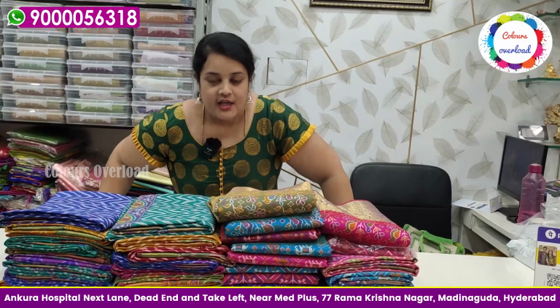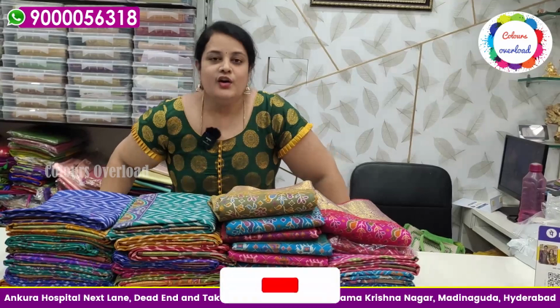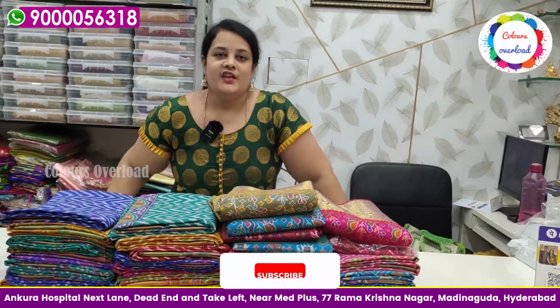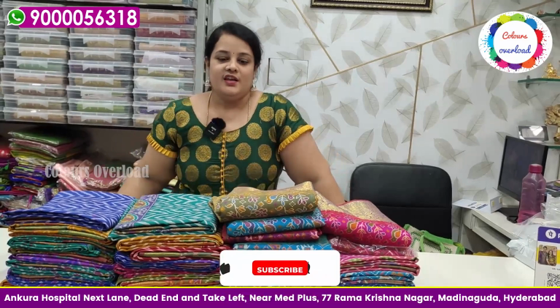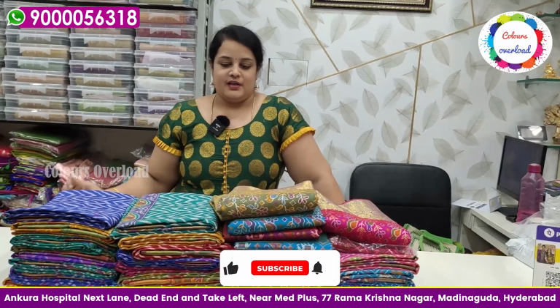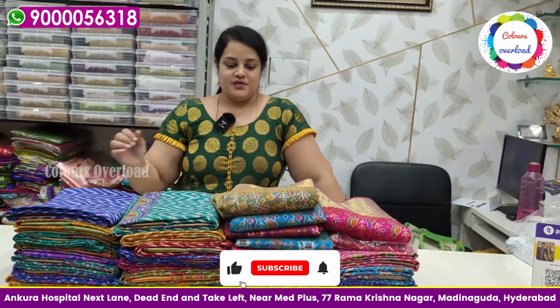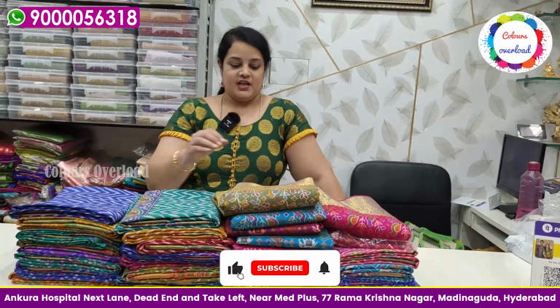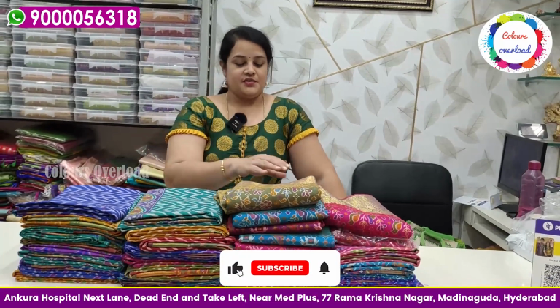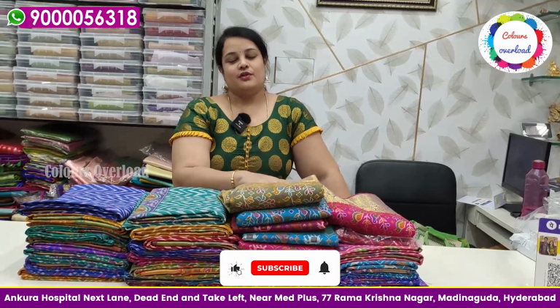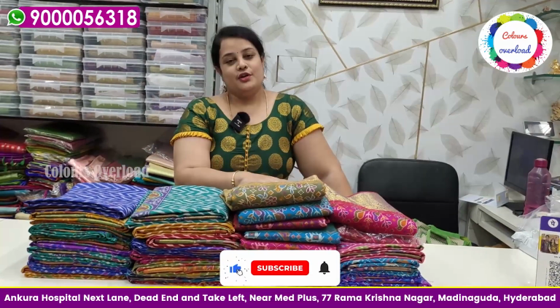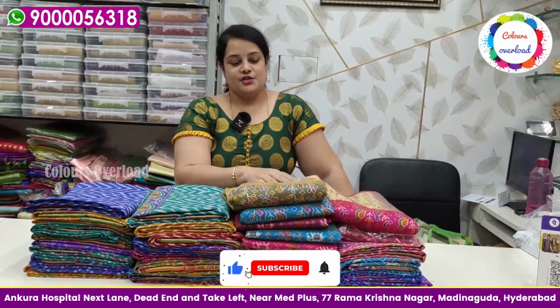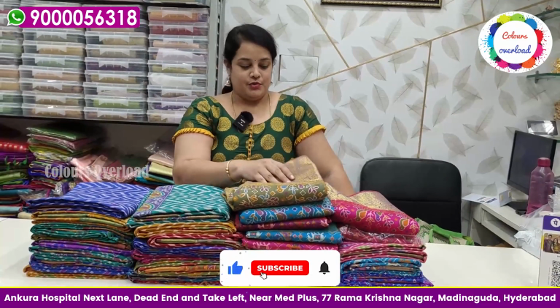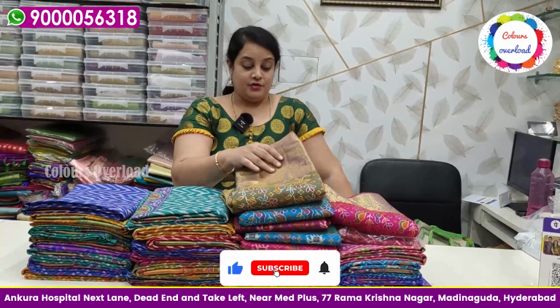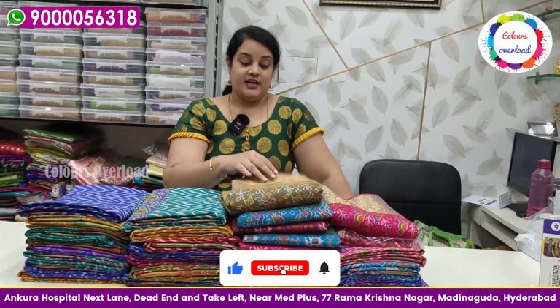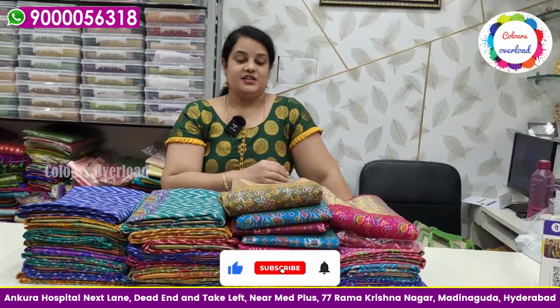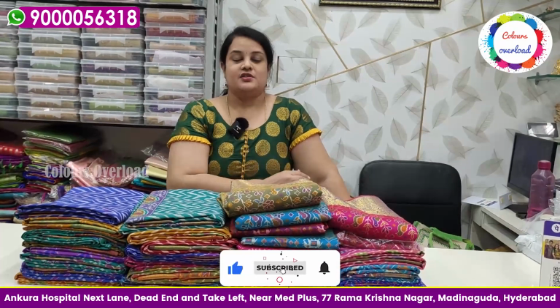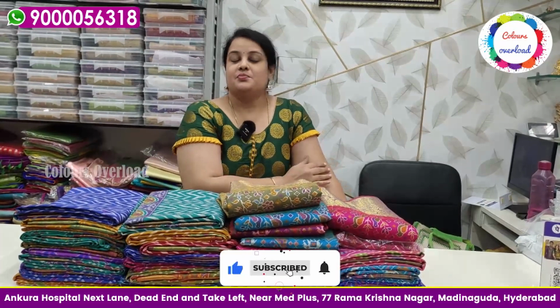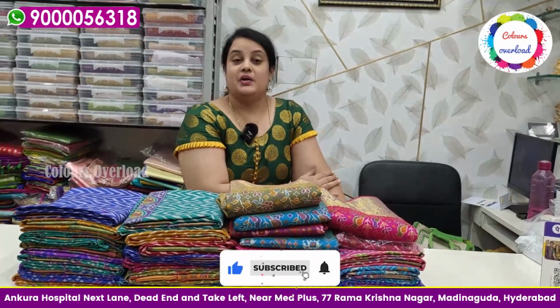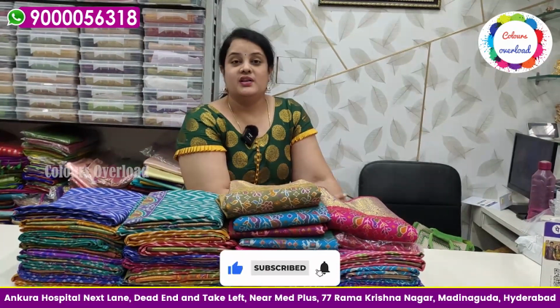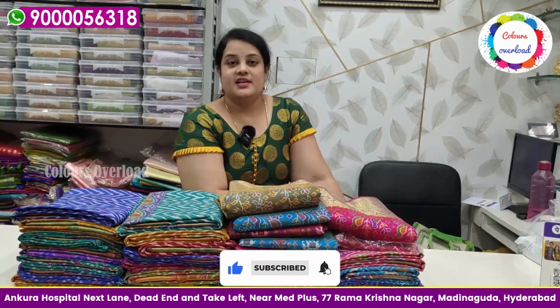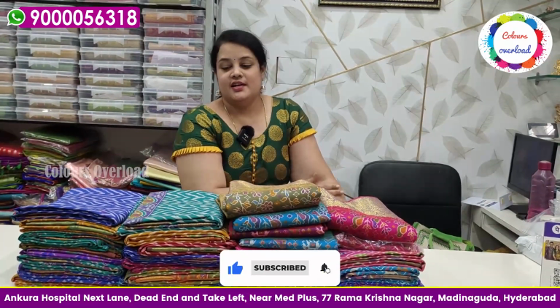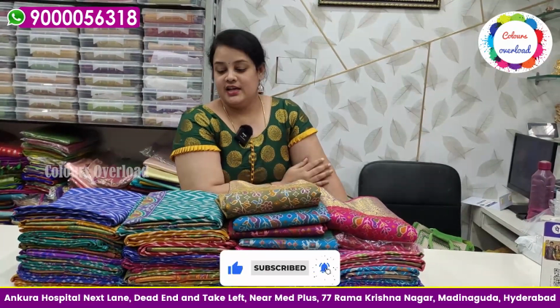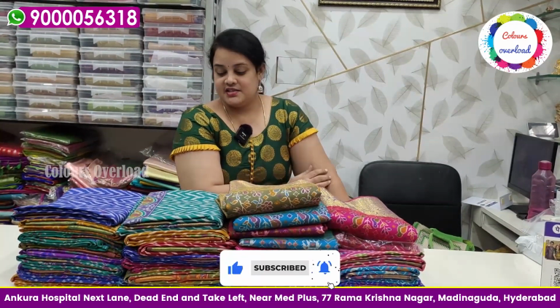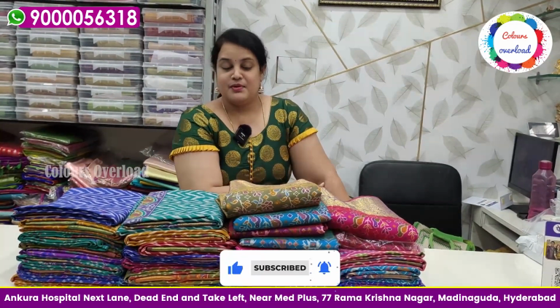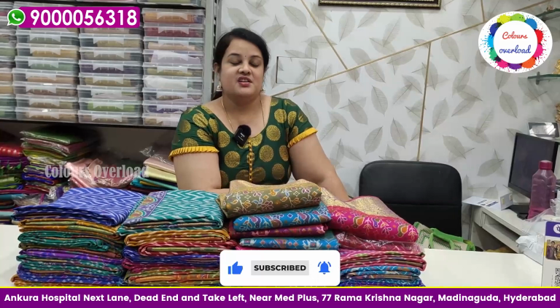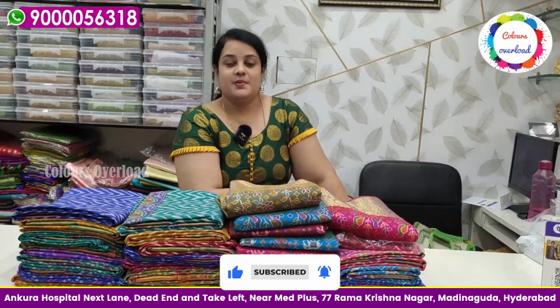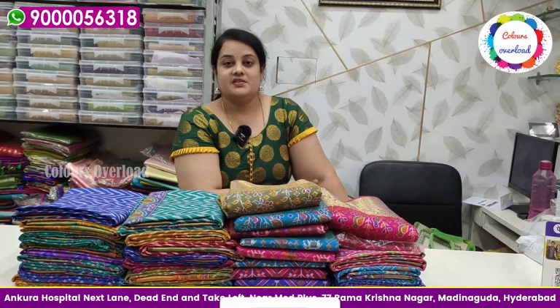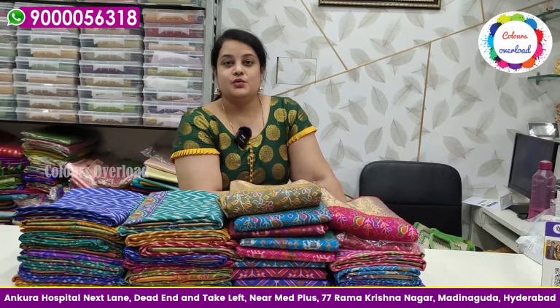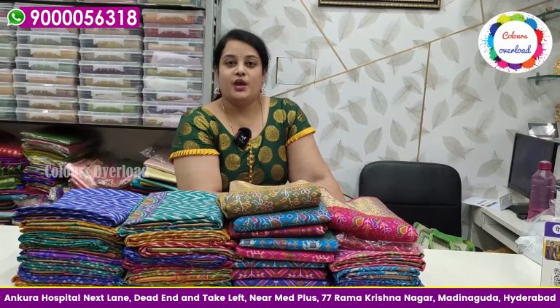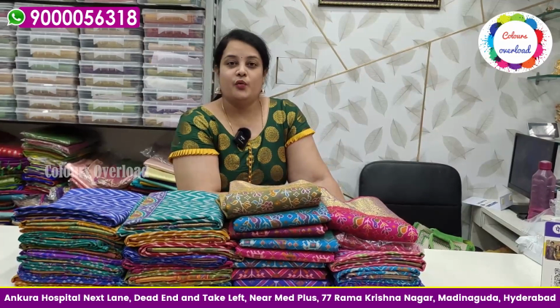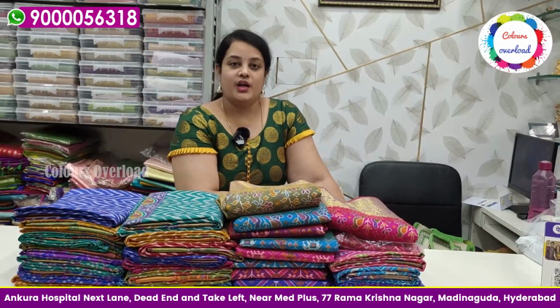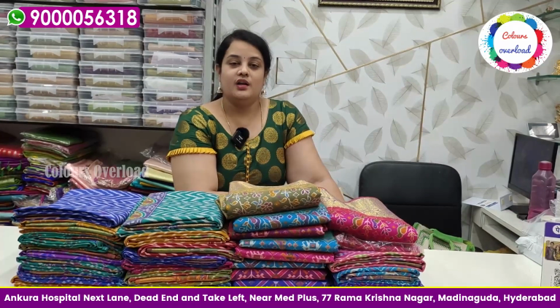Hello, I'm Dariki. Welcome to Colours Overload. You have a beautiful collection — Patola Saree Sandy. Last time I had a response to you. Thank you one and all.